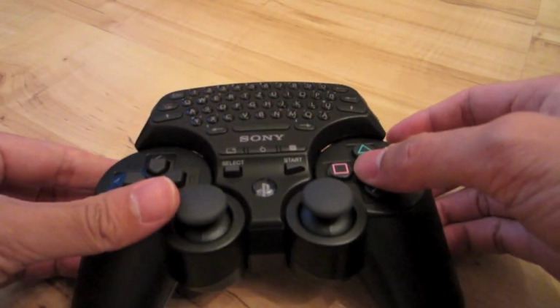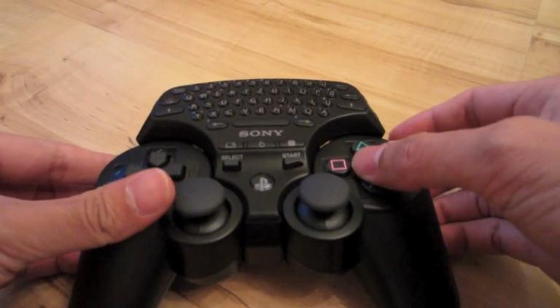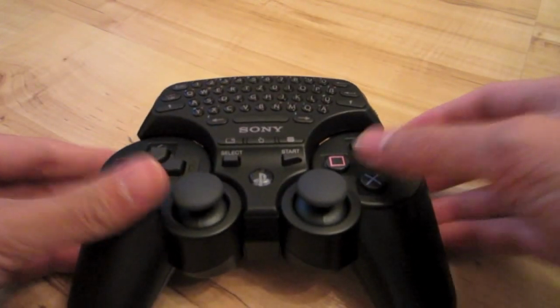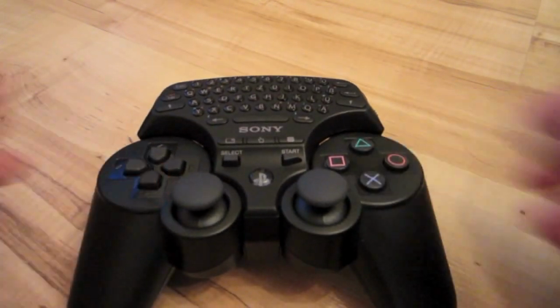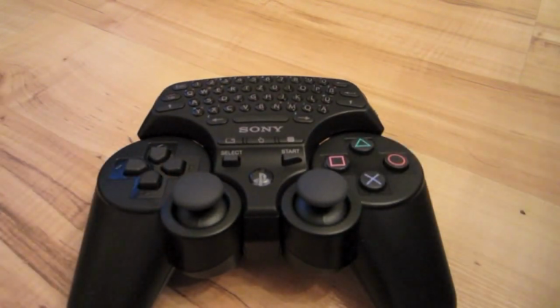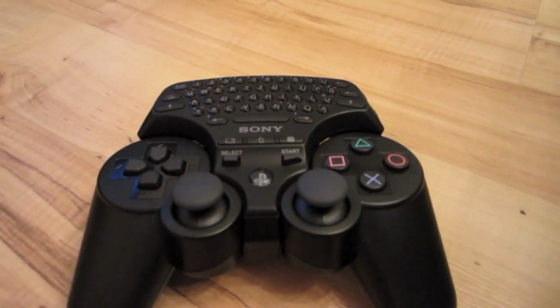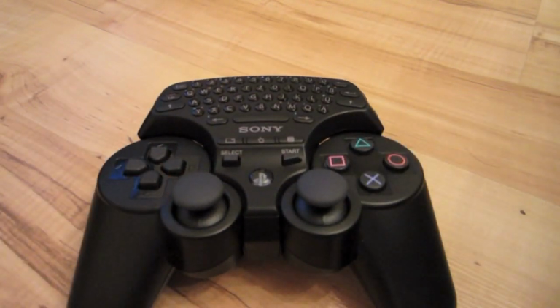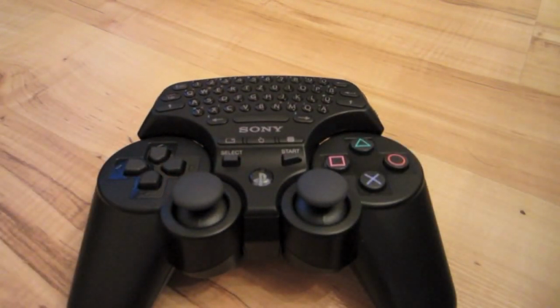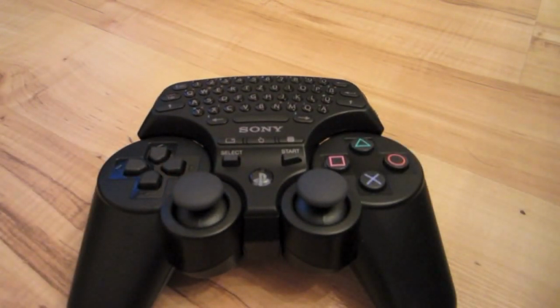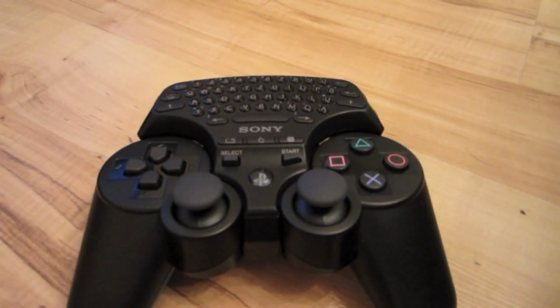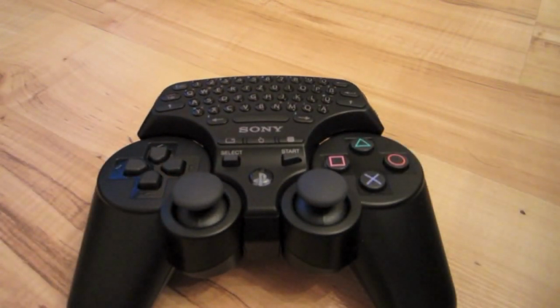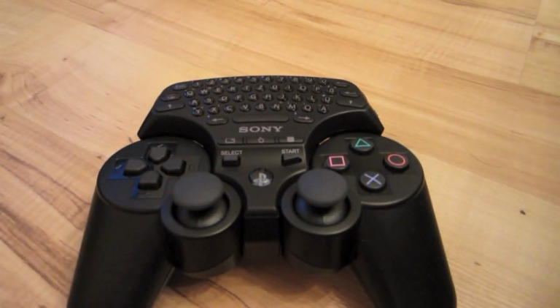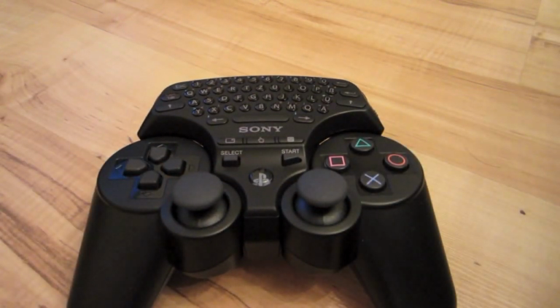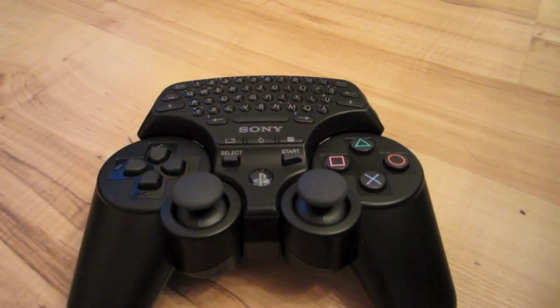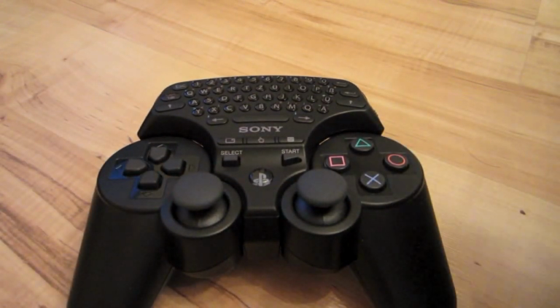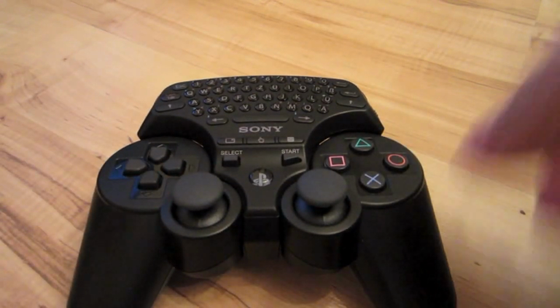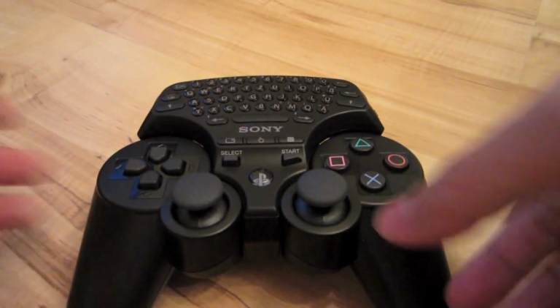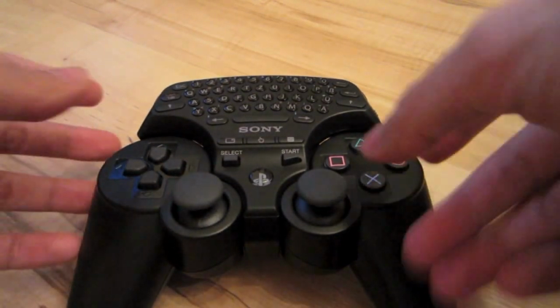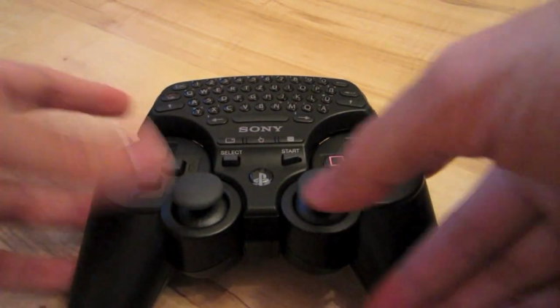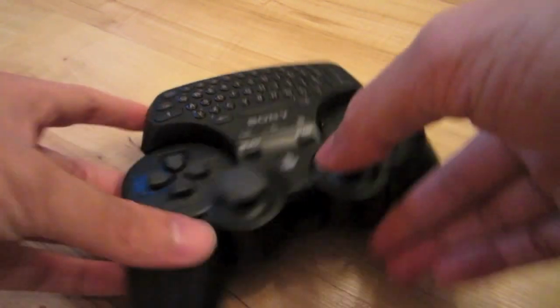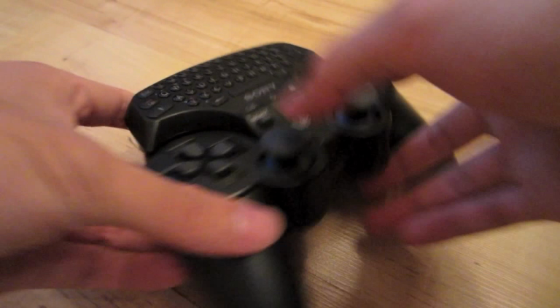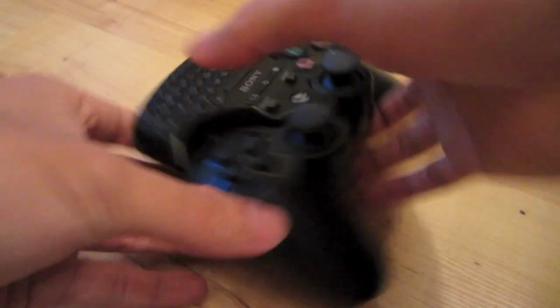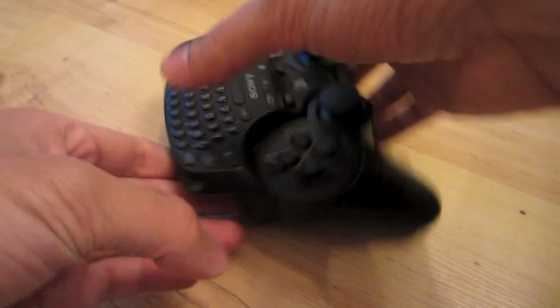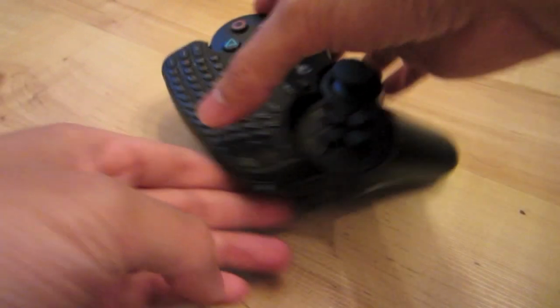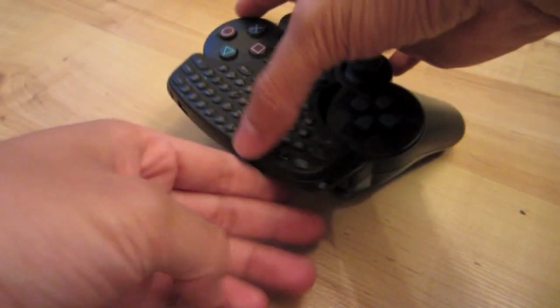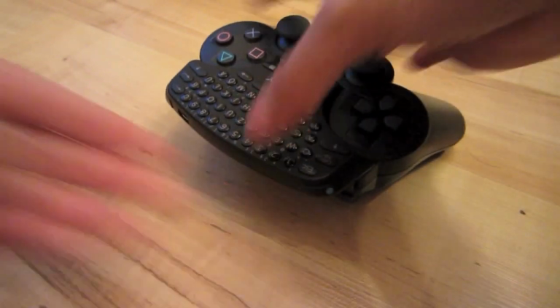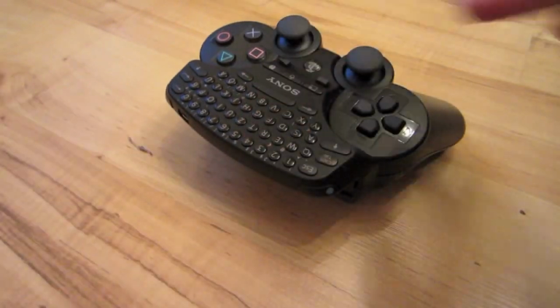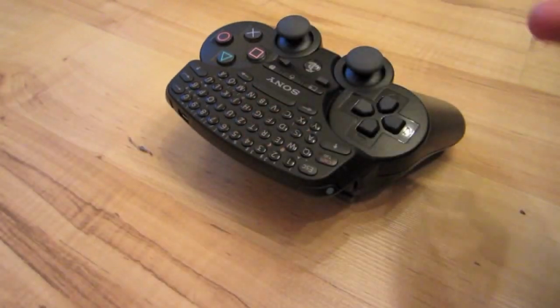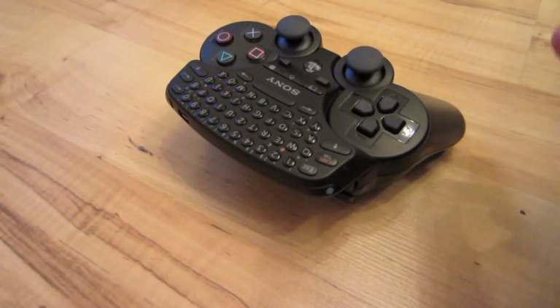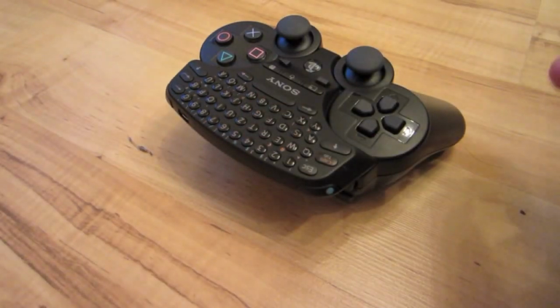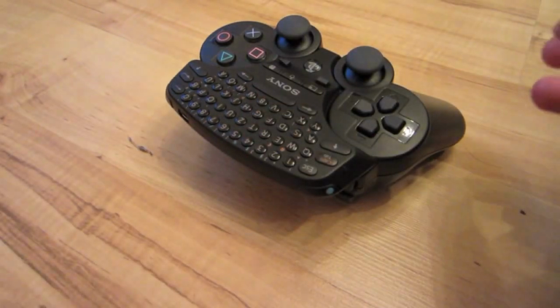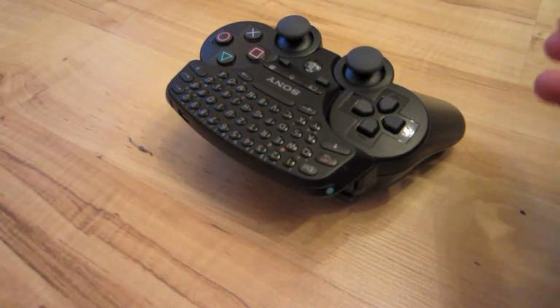The keypad has its own battery, so it doesn't take the power or the battery from your controller.